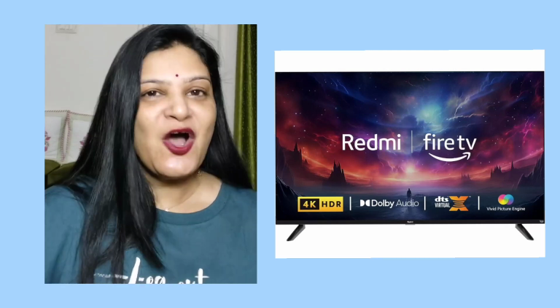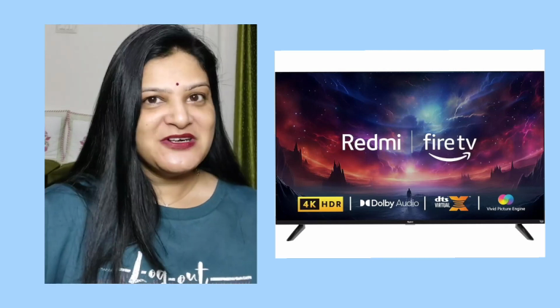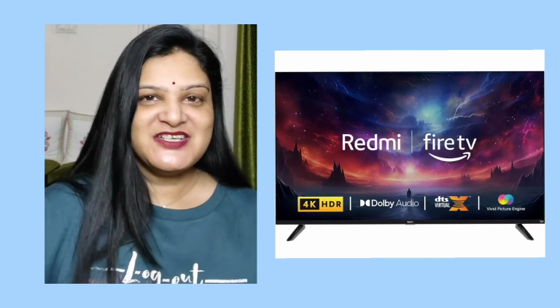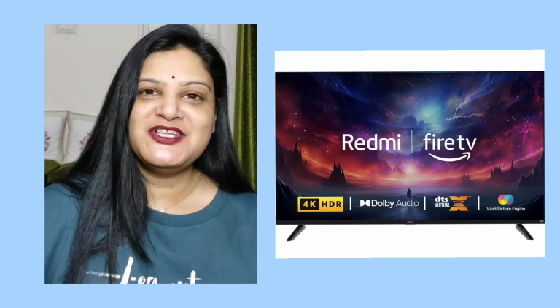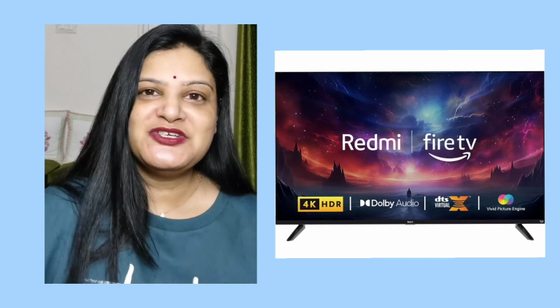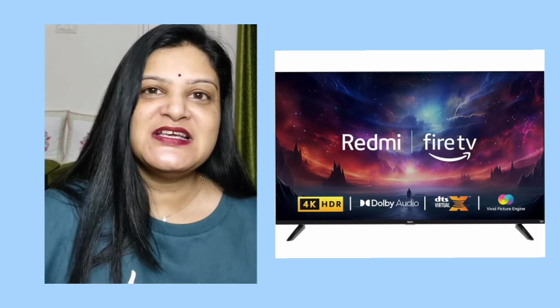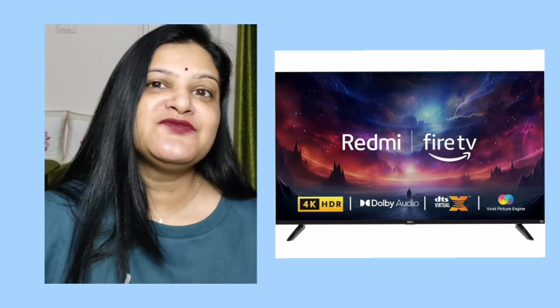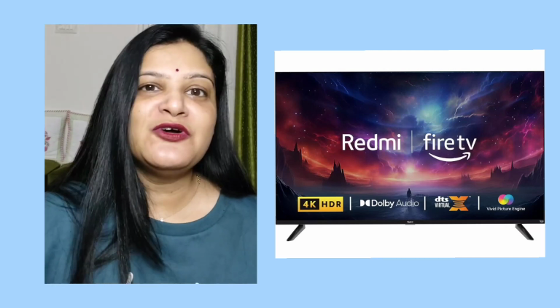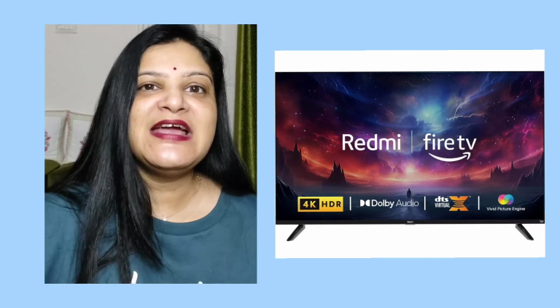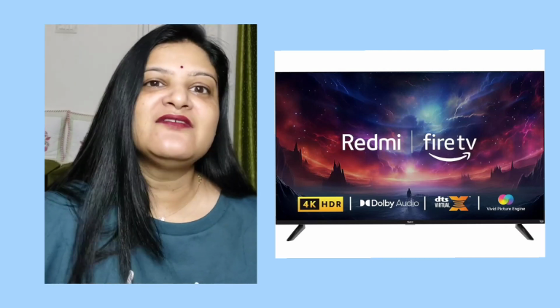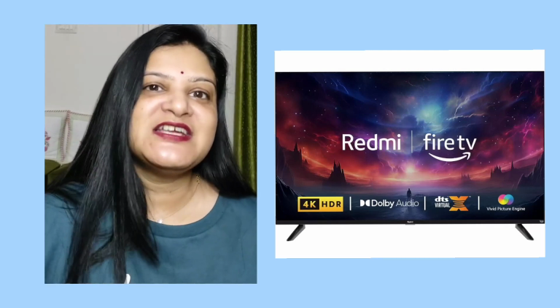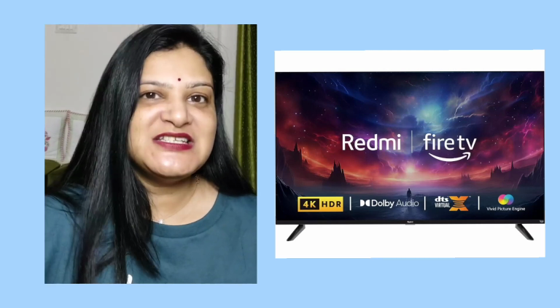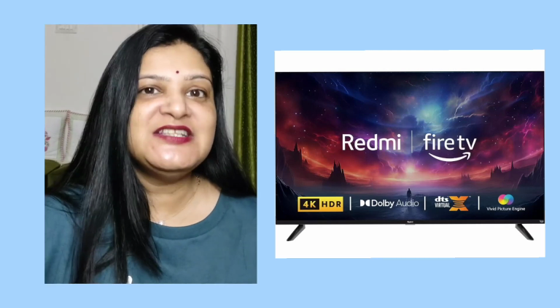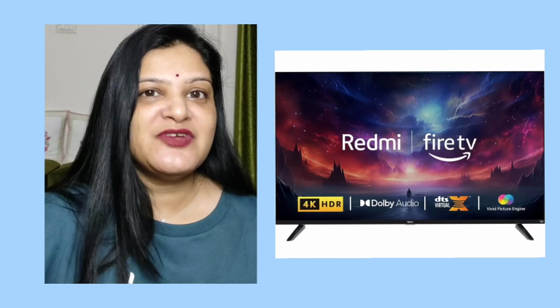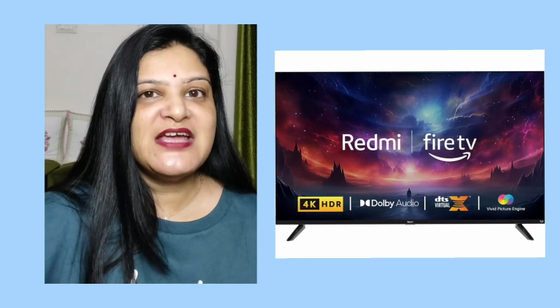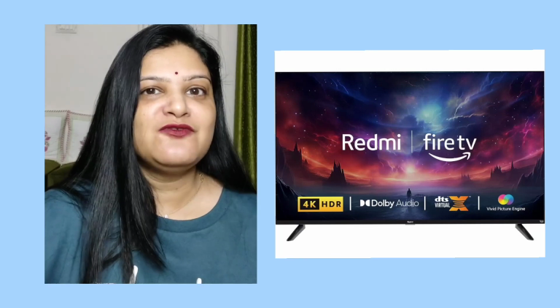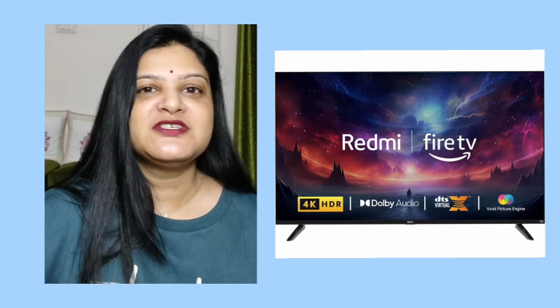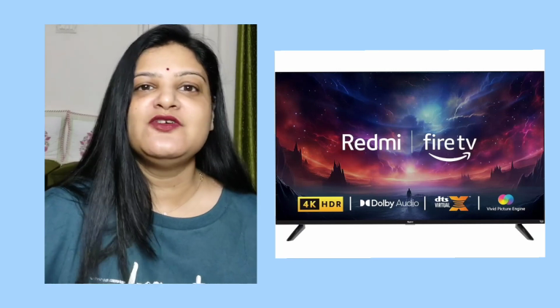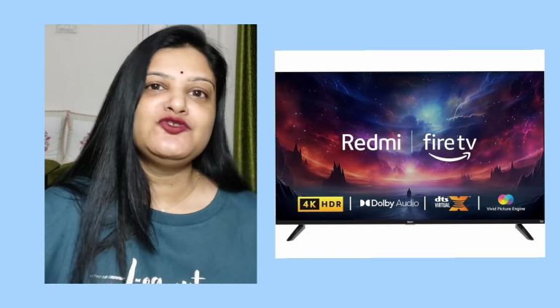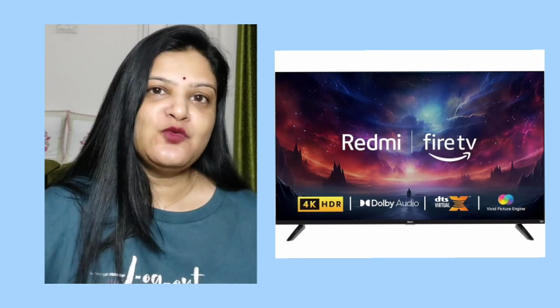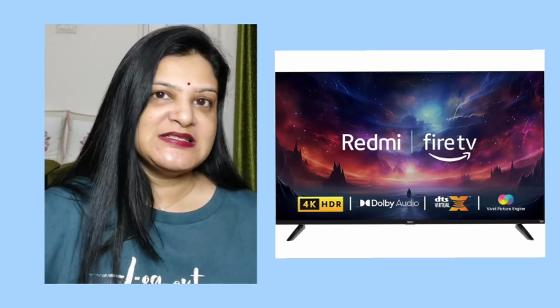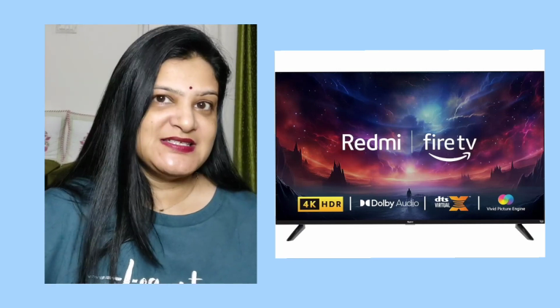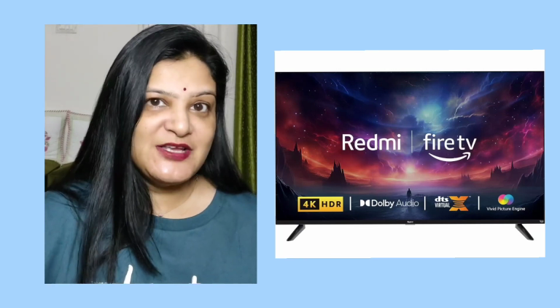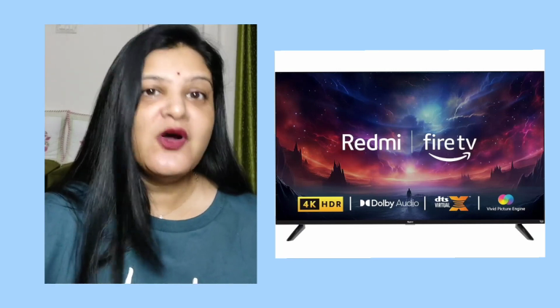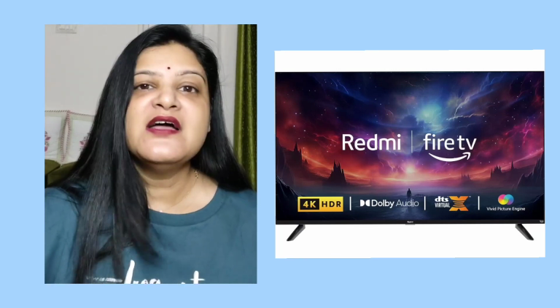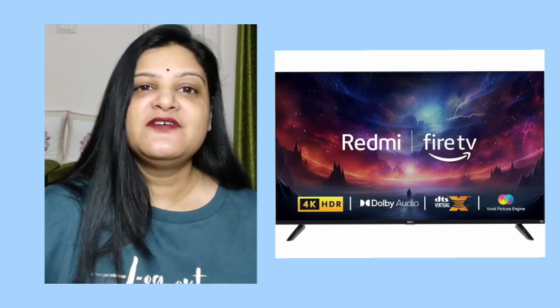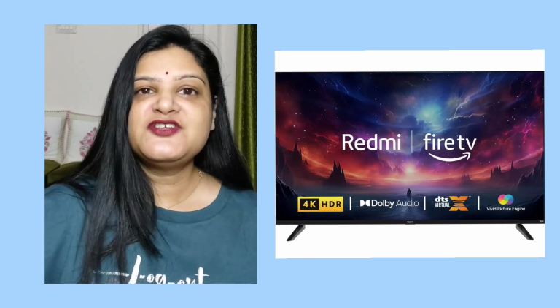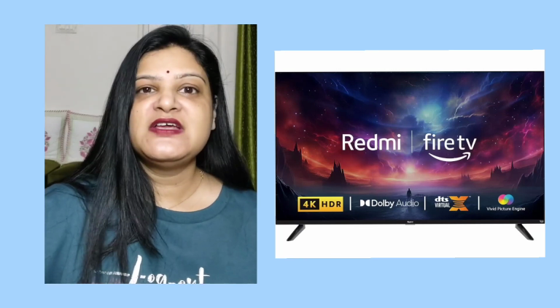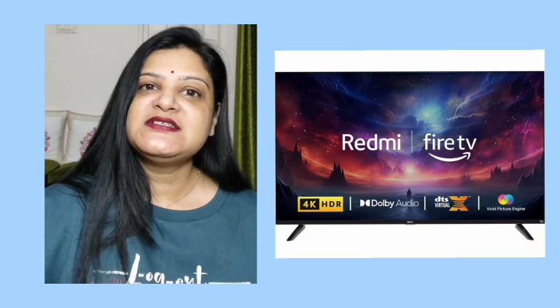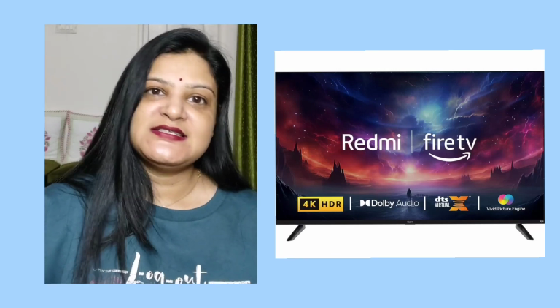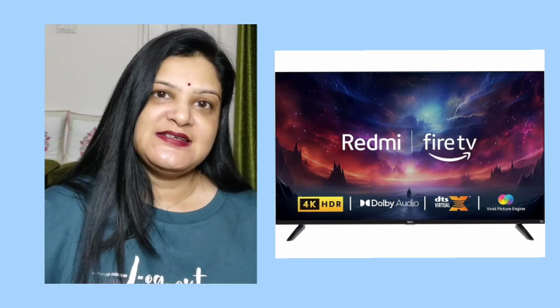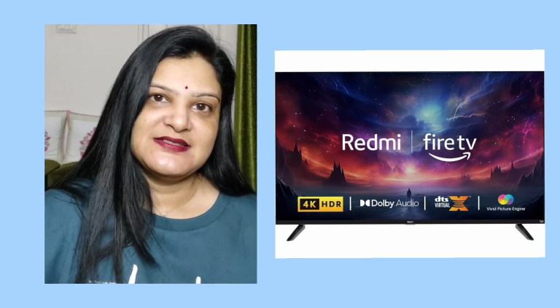Now about the resolution: there is 4K Ultra HD at 3840x2160, with a refresh rate of 60Hz.